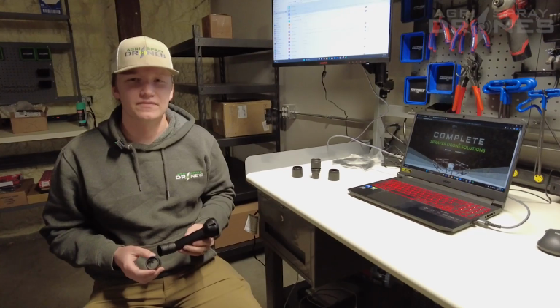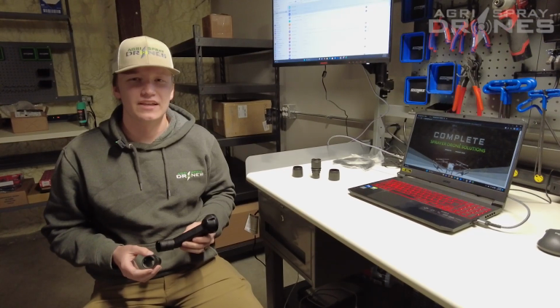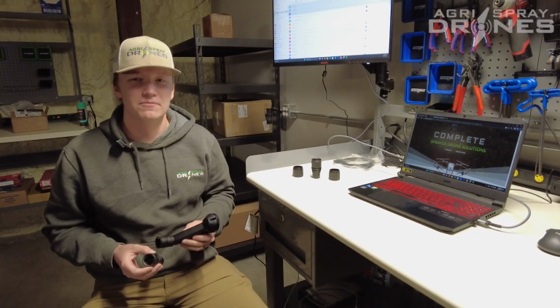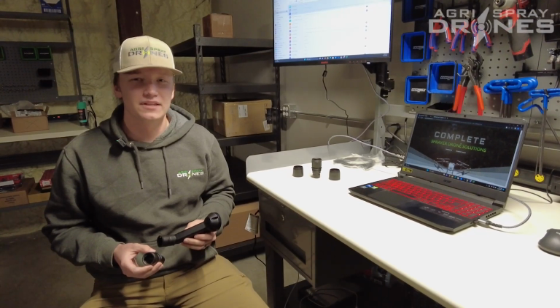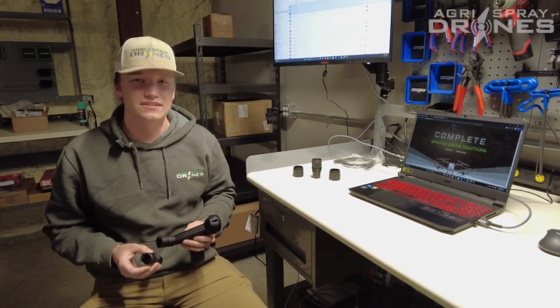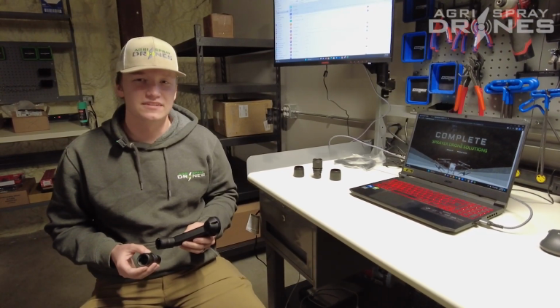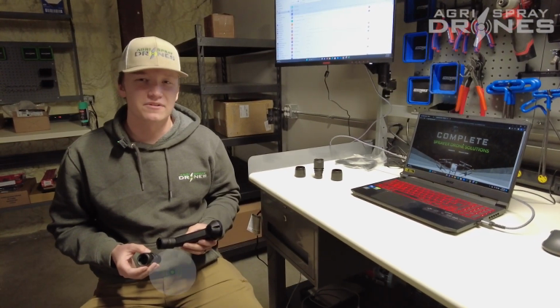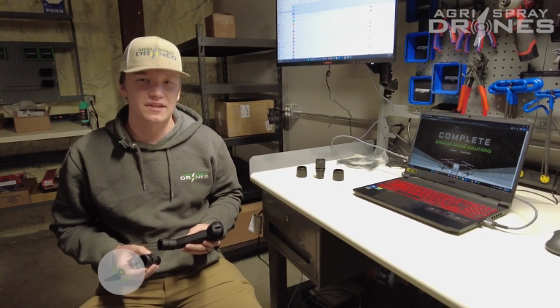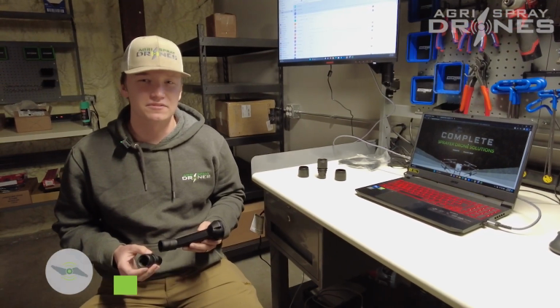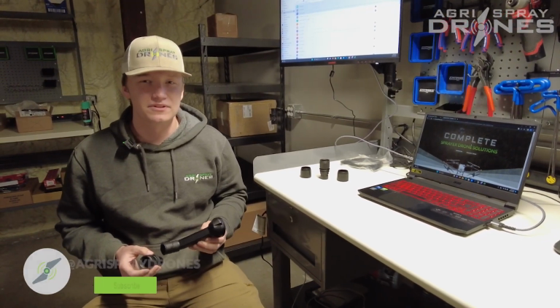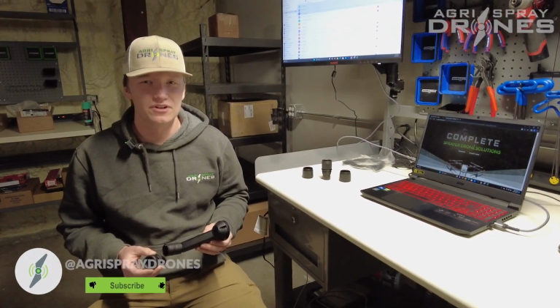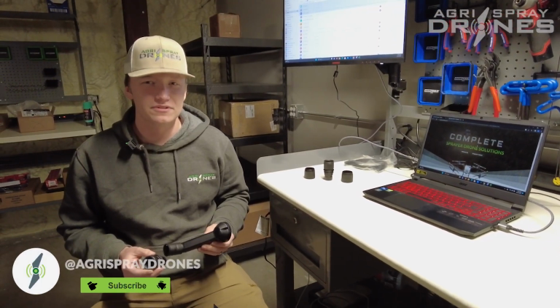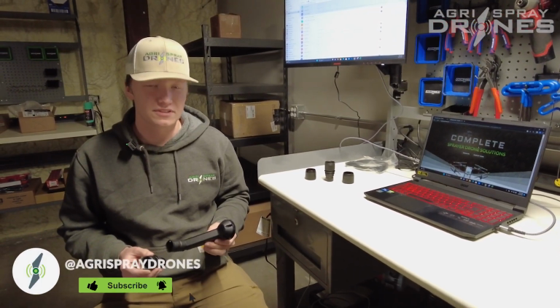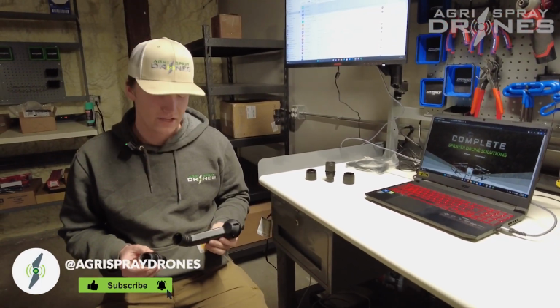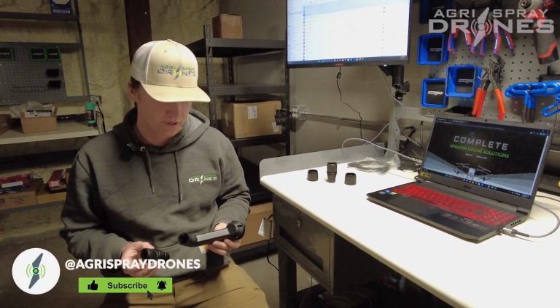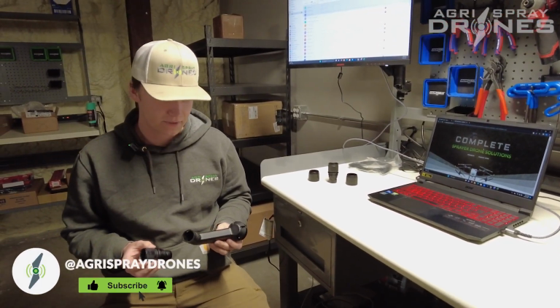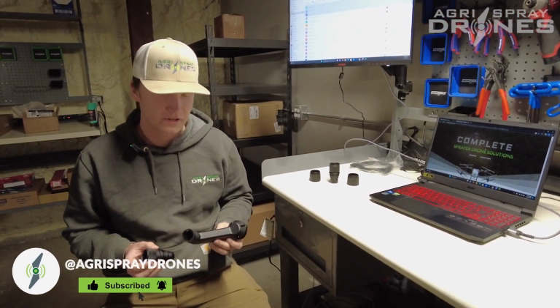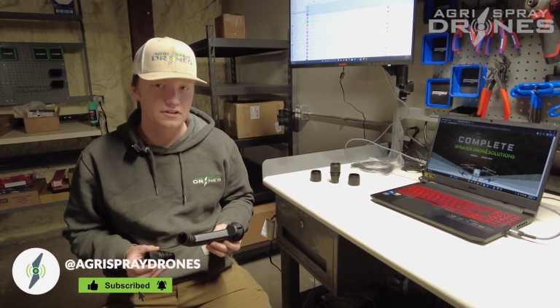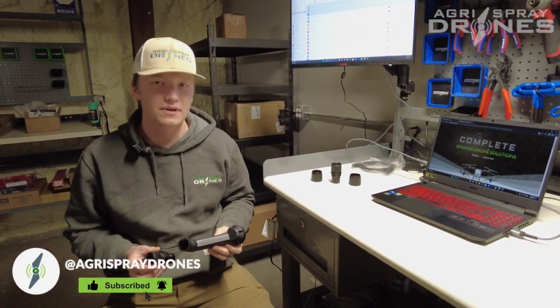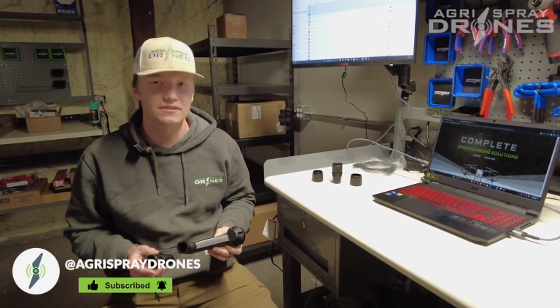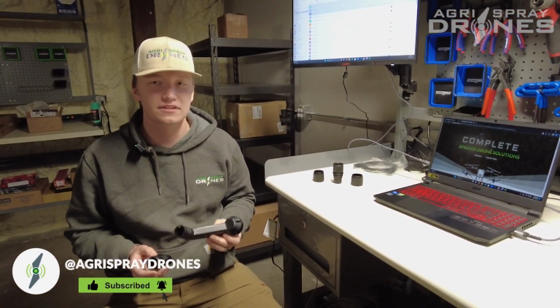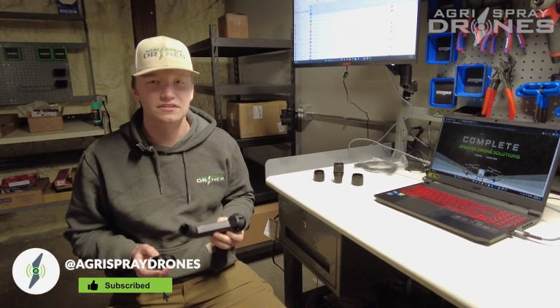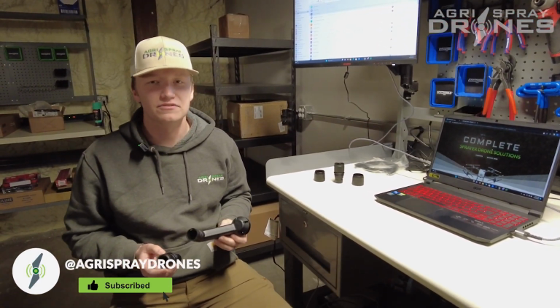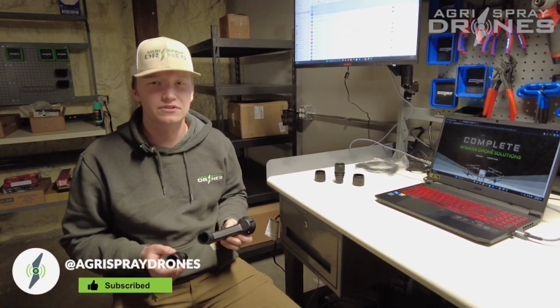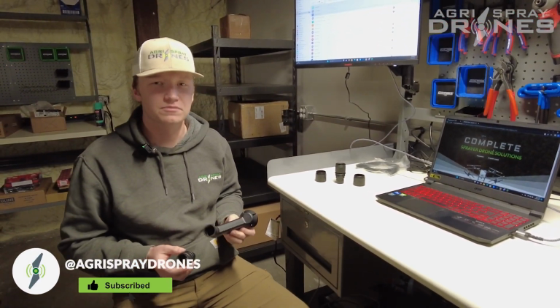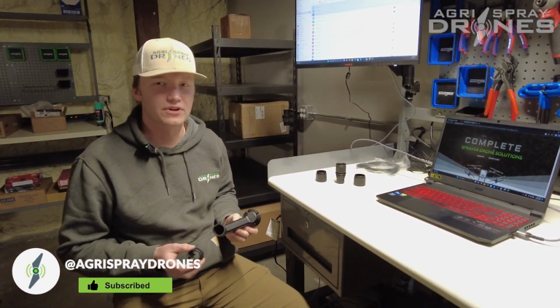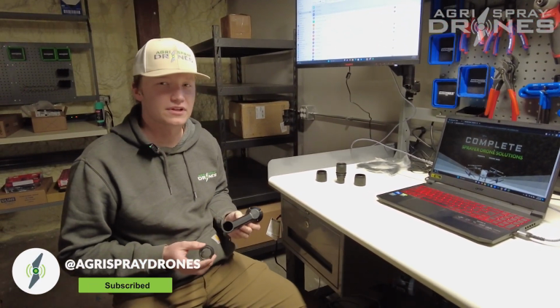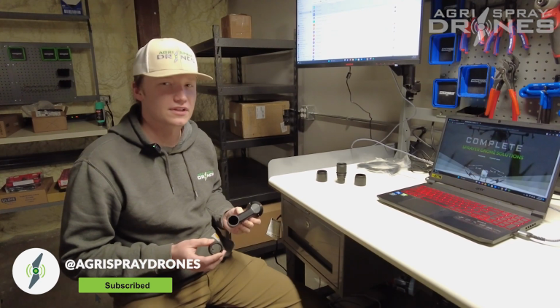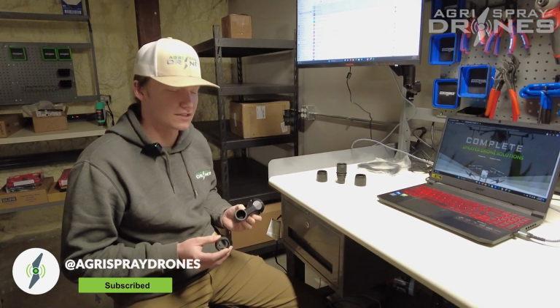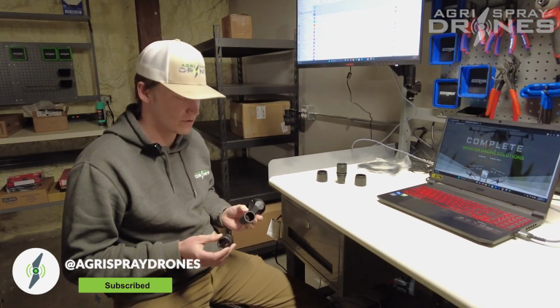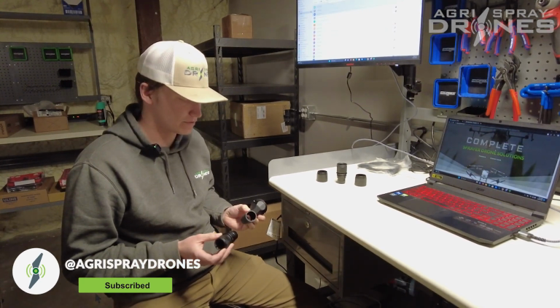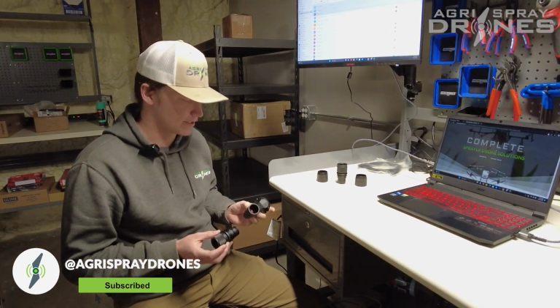Hey everybody, this is Zach with AgriSpray Drones and today we're going to be talking about the centrifugal spray rod and its hole setup.